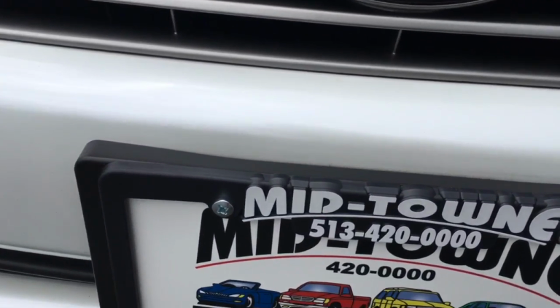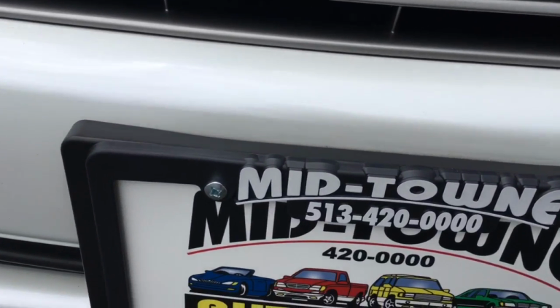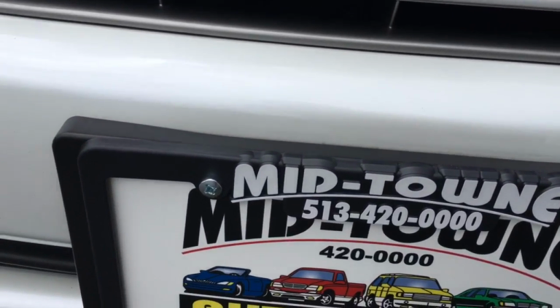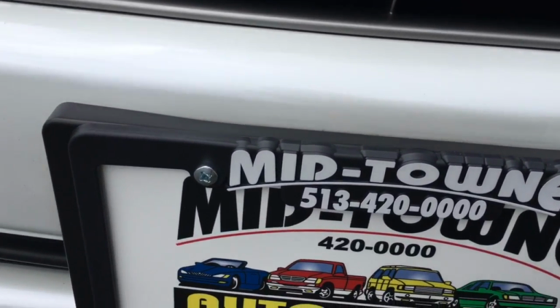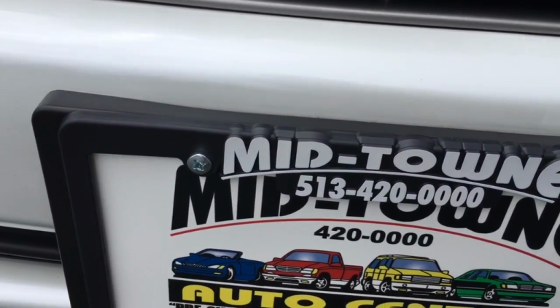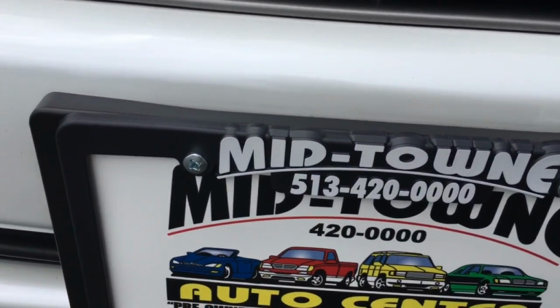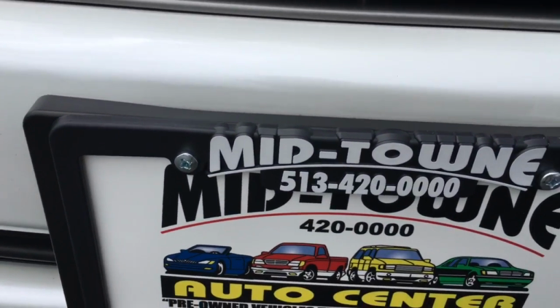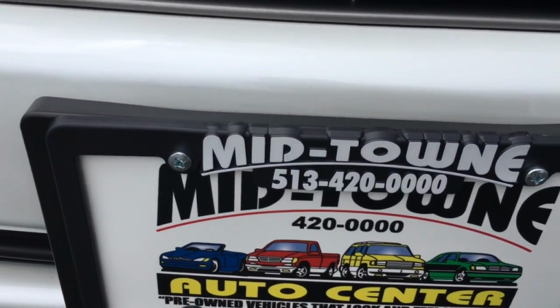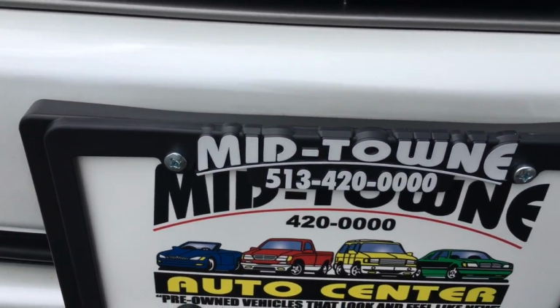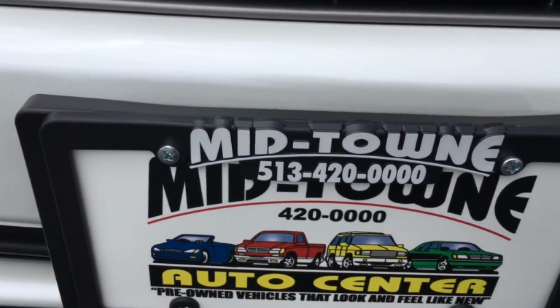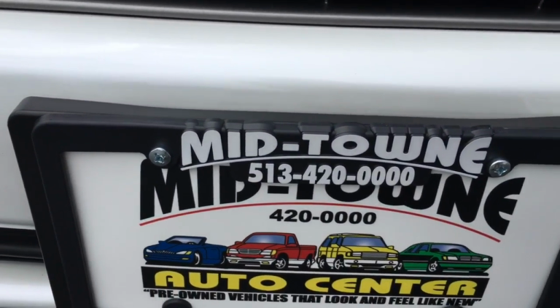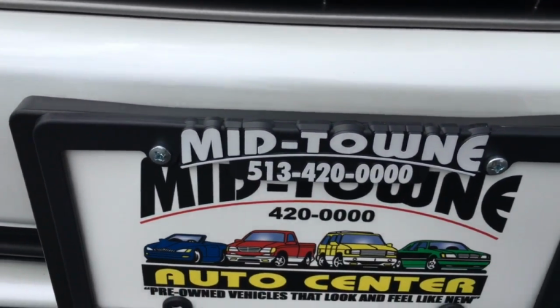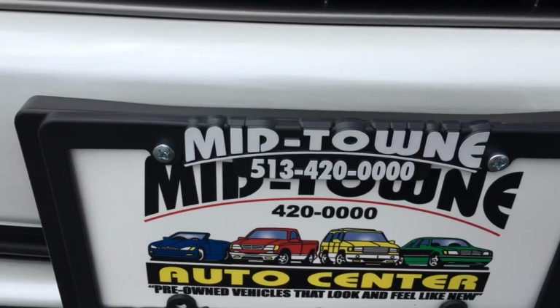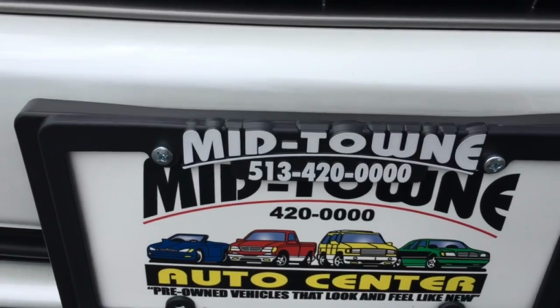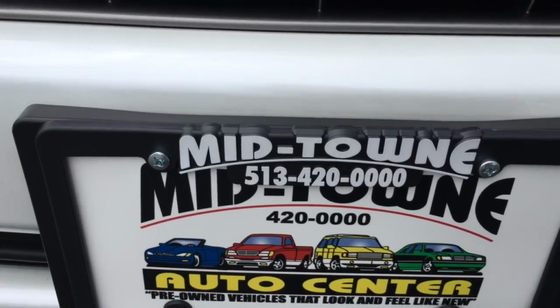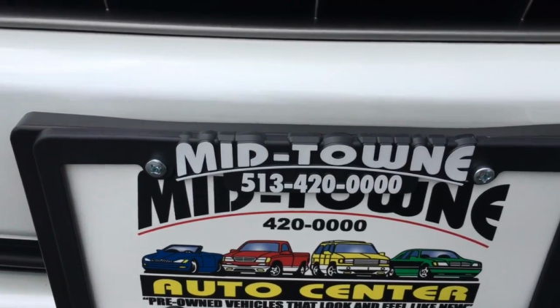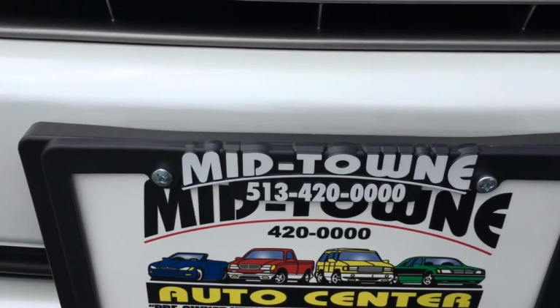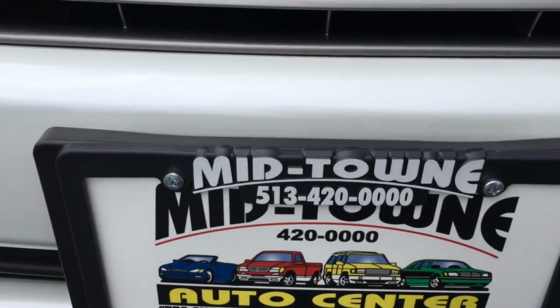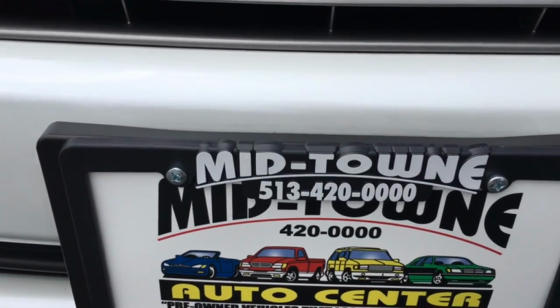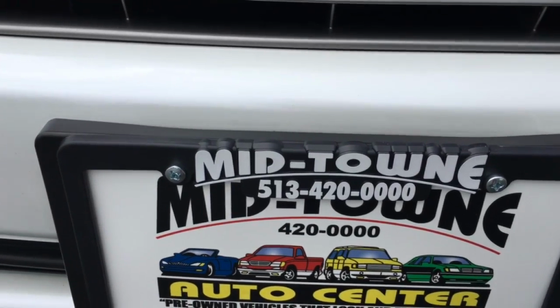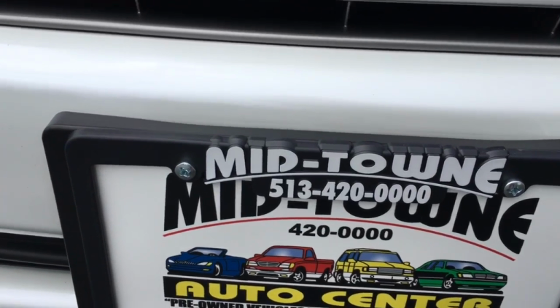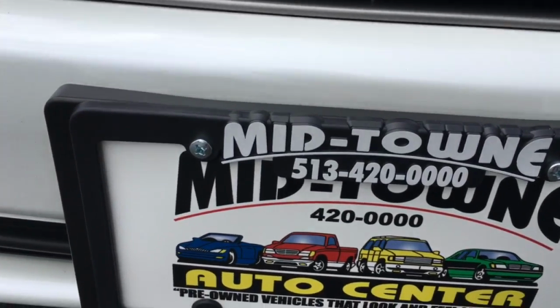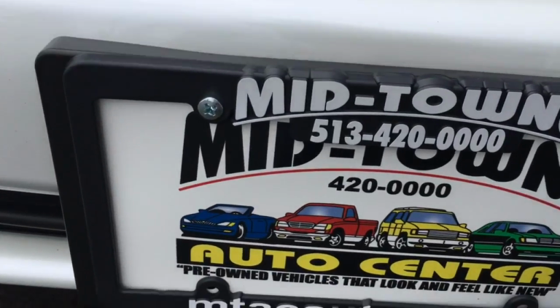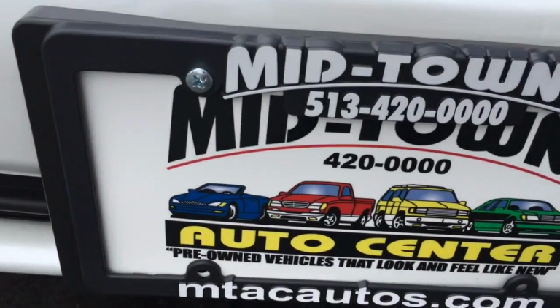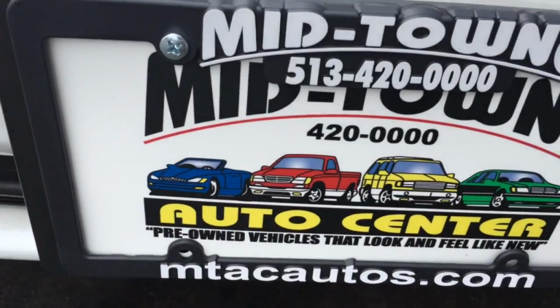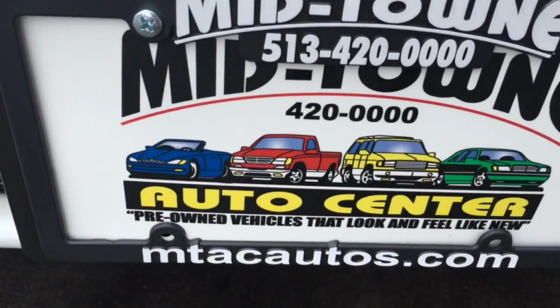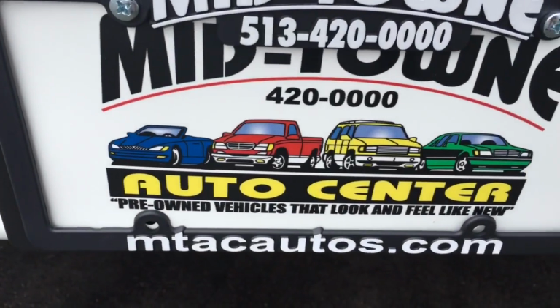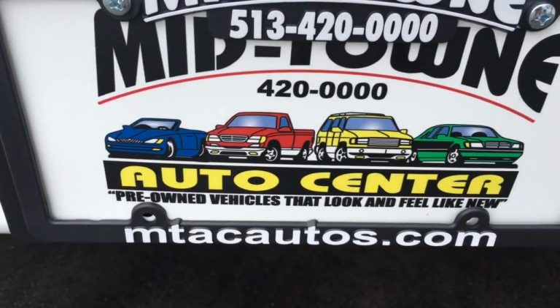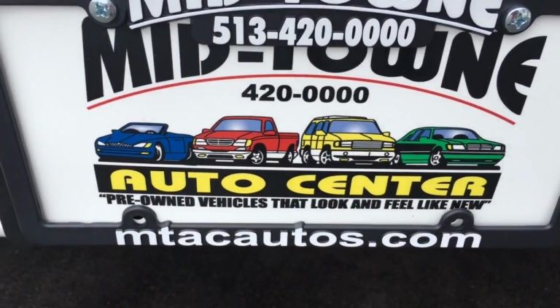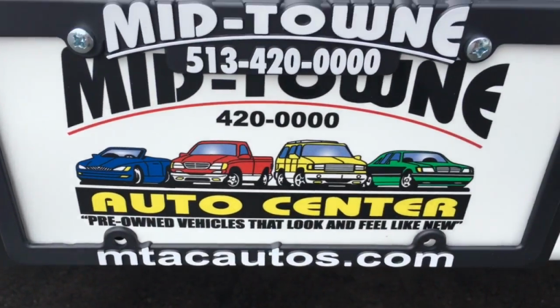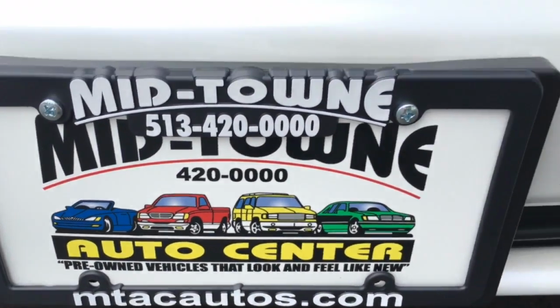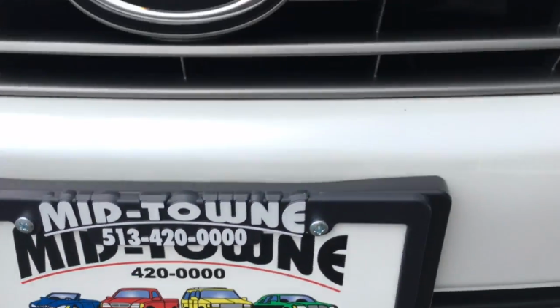513-420-0000 is our phone number. MTACautos.com.